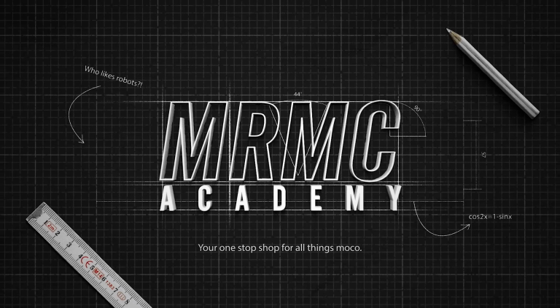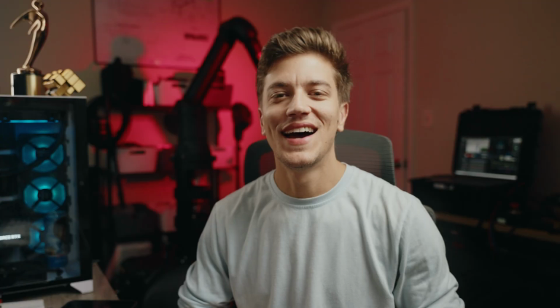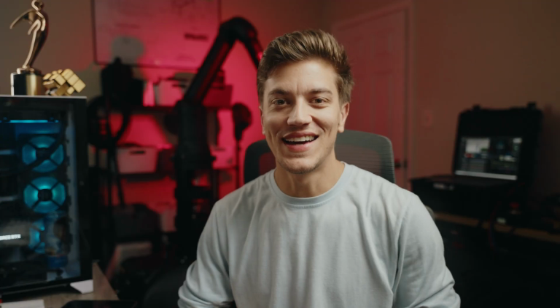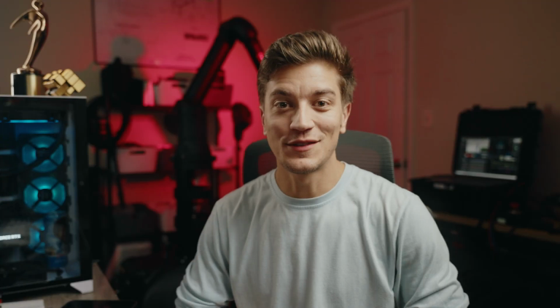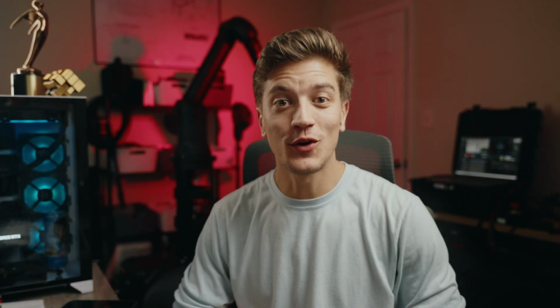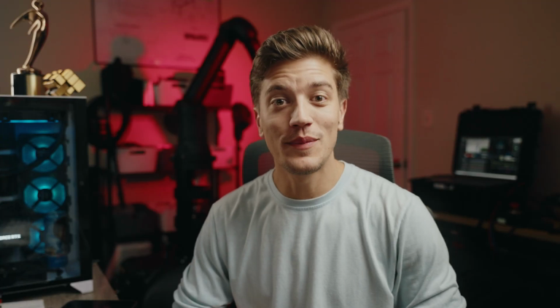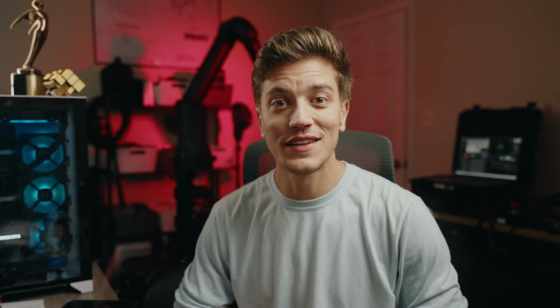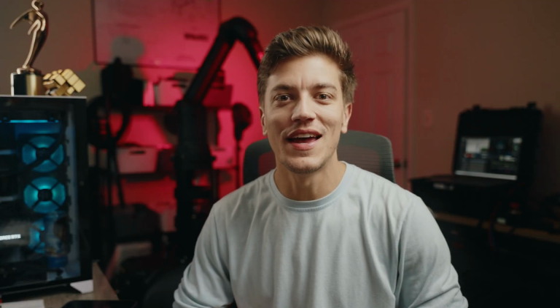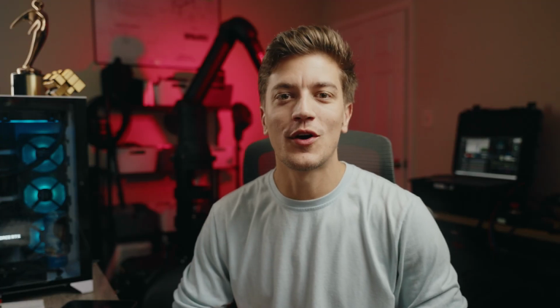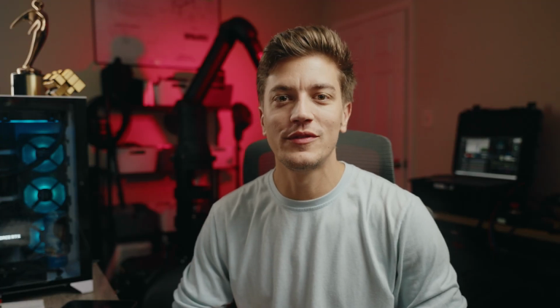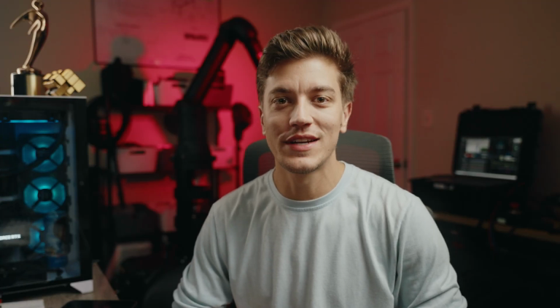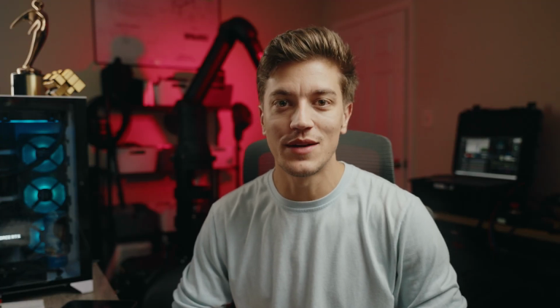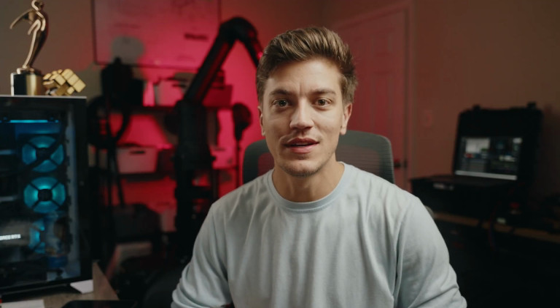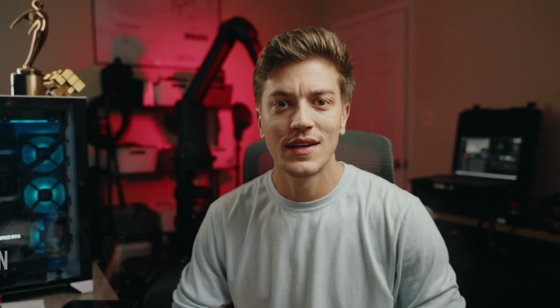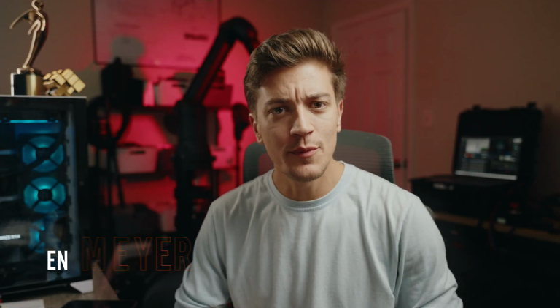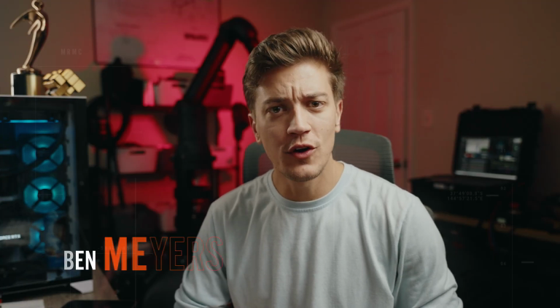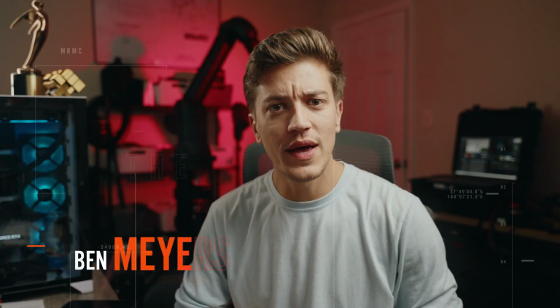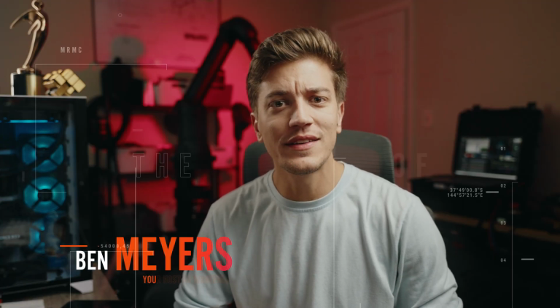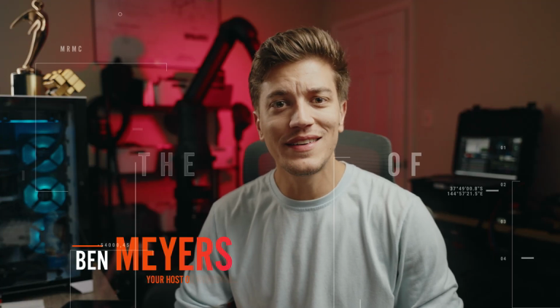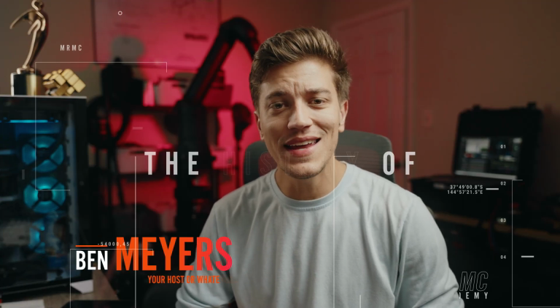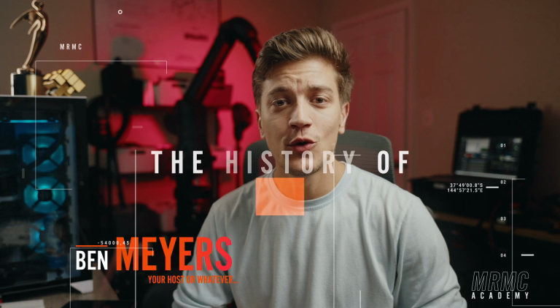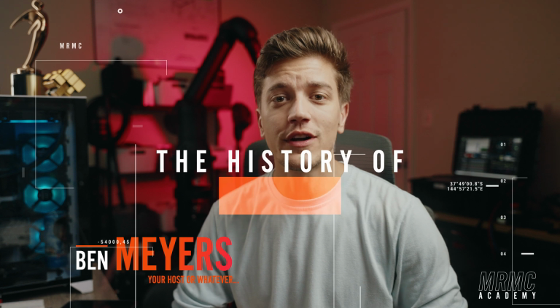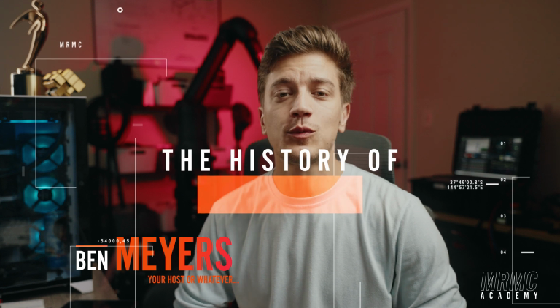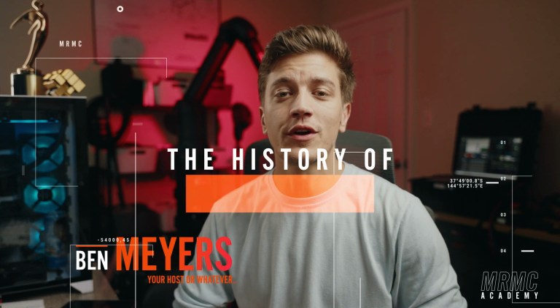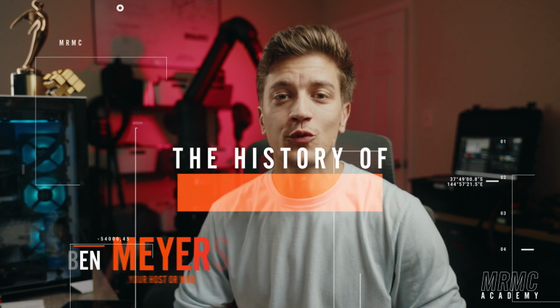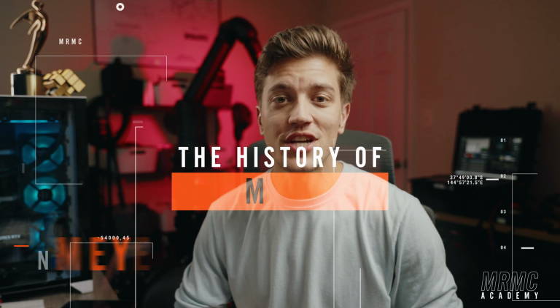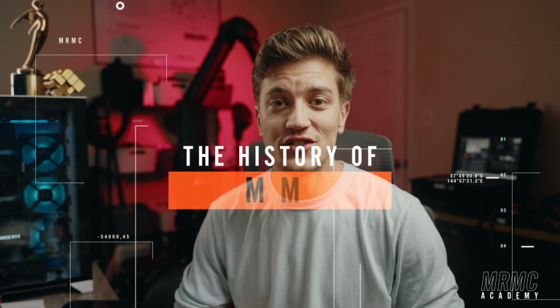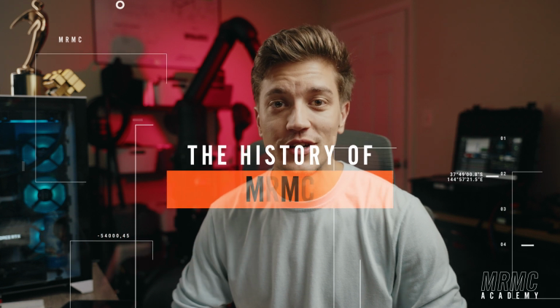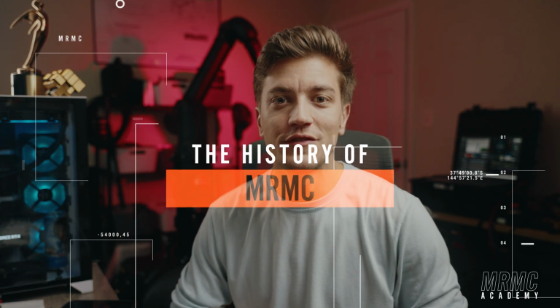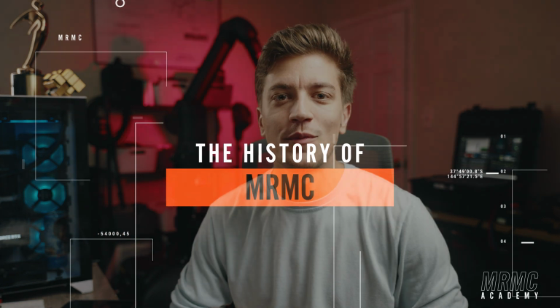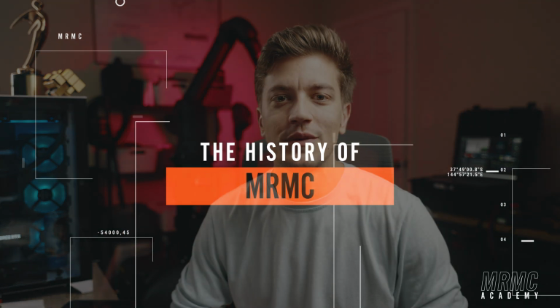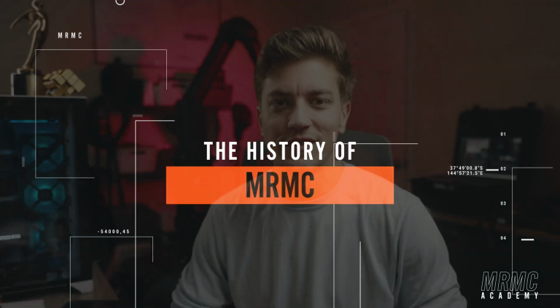Hi guys, and welcome back to MRMC Academy. I'm your host Ben, and today we are exploring the rich history of MRMC.